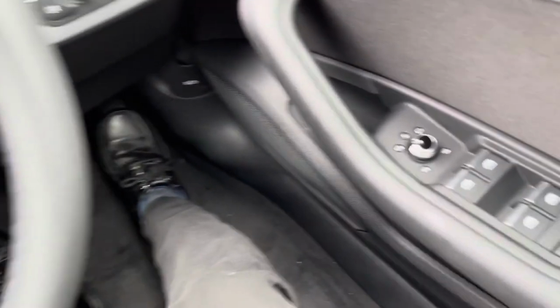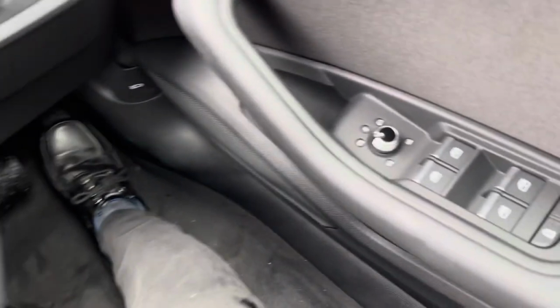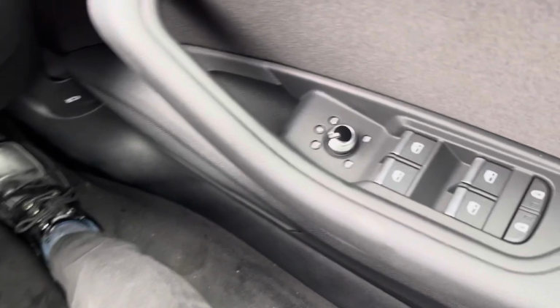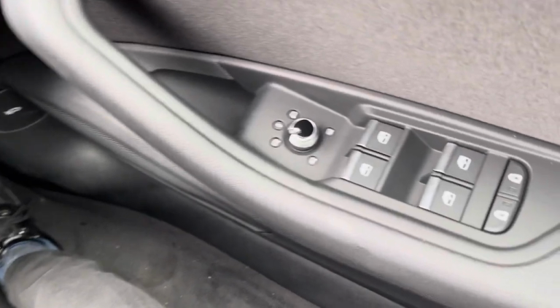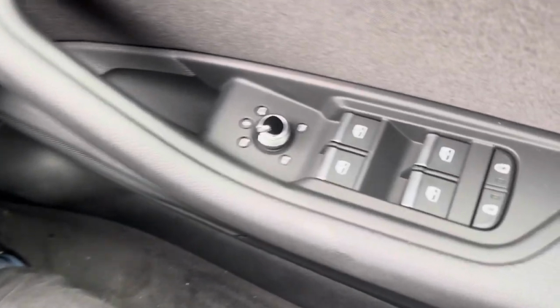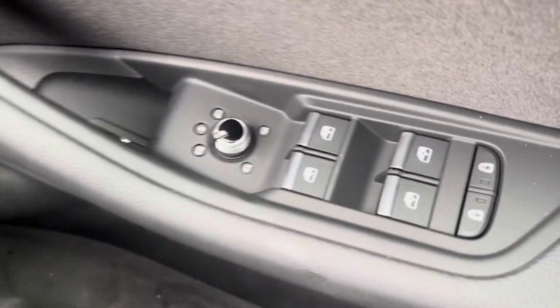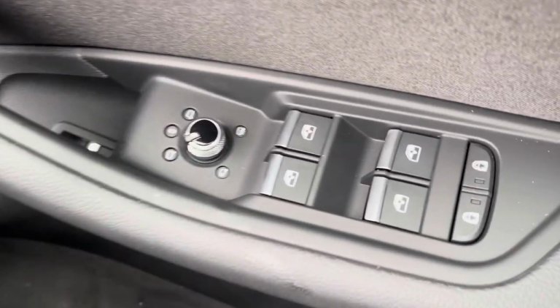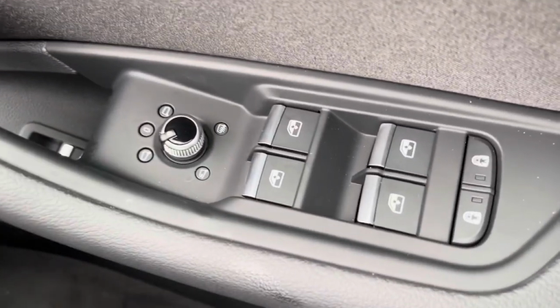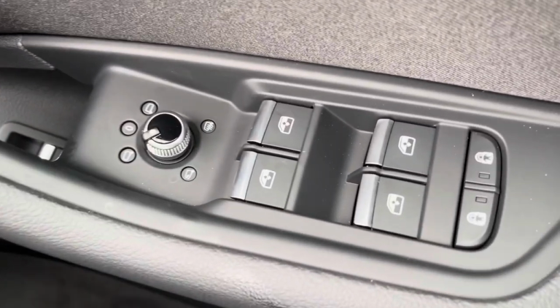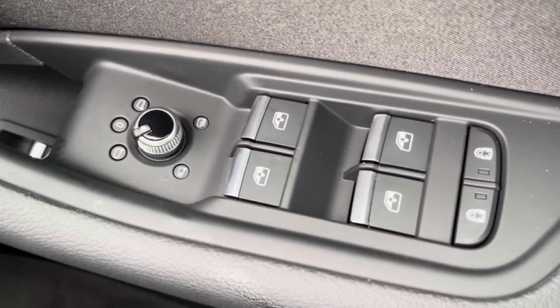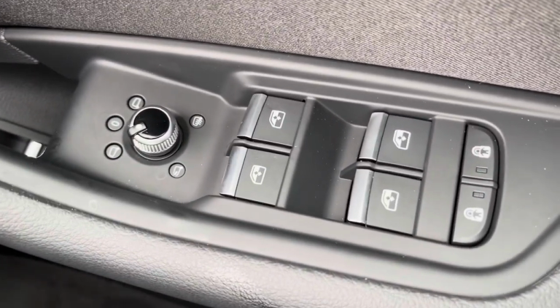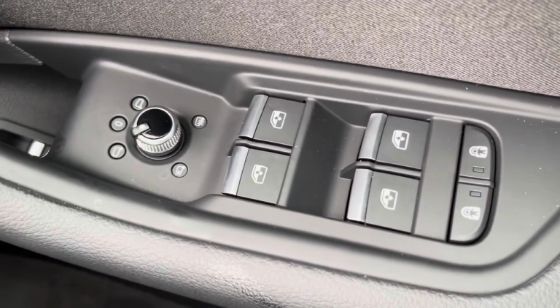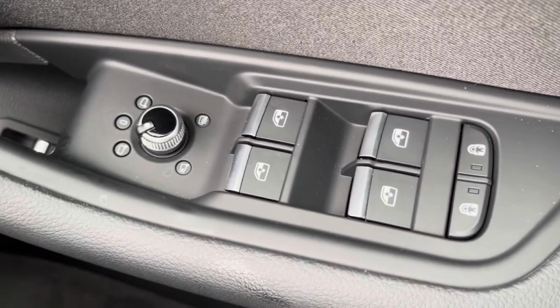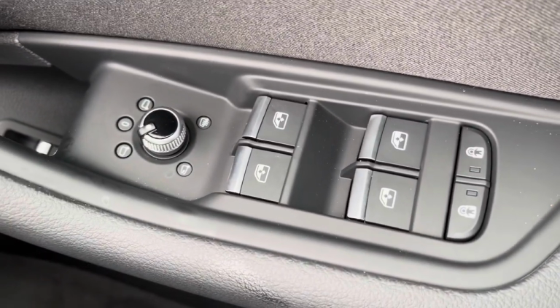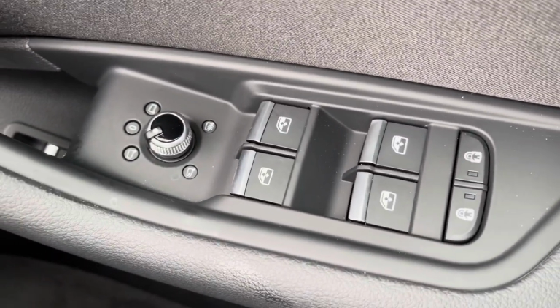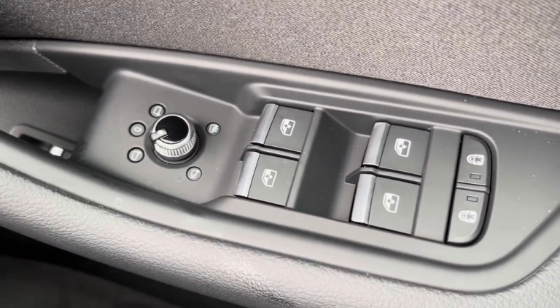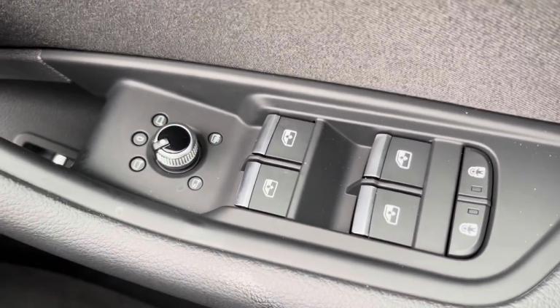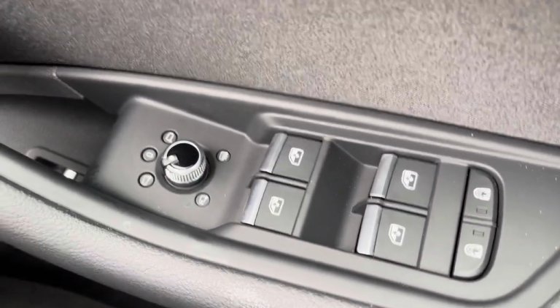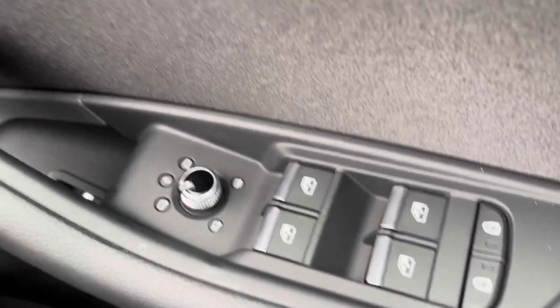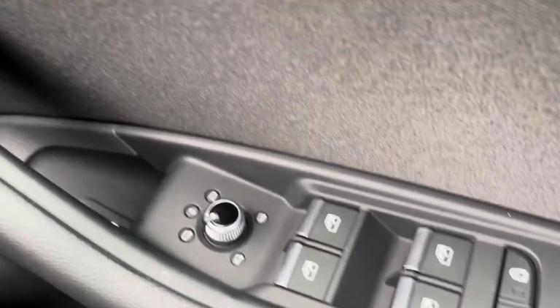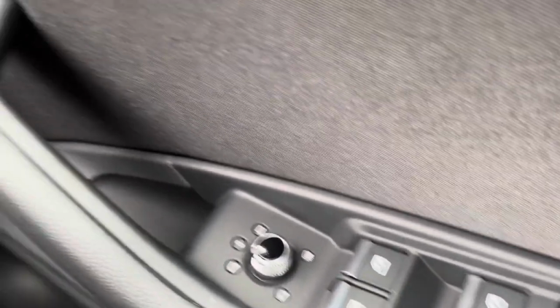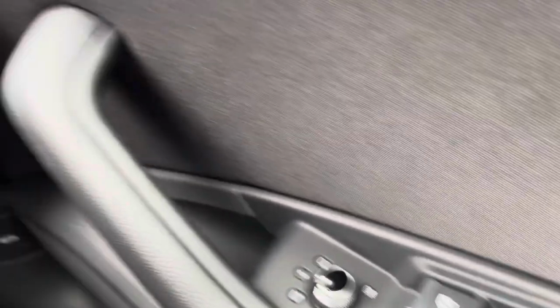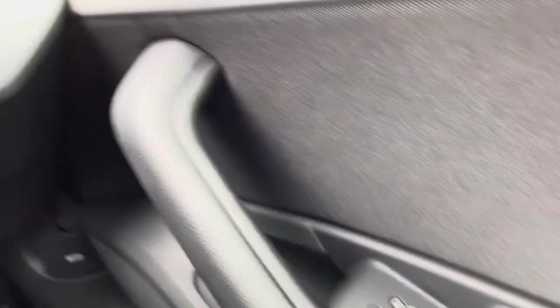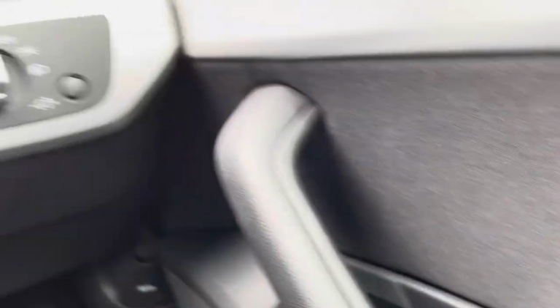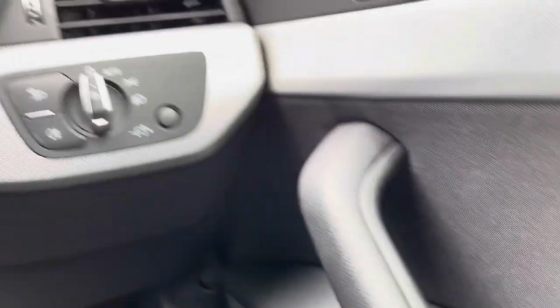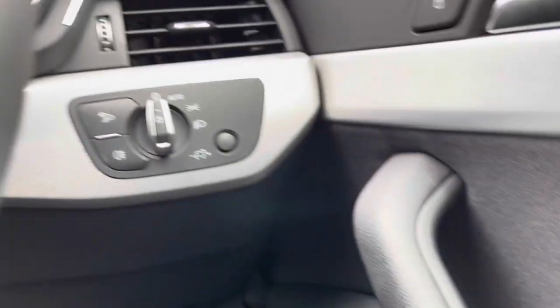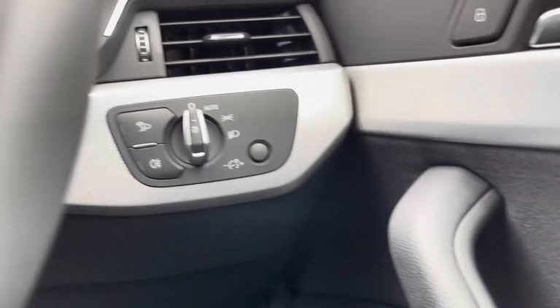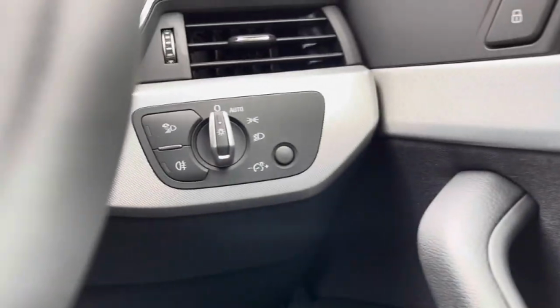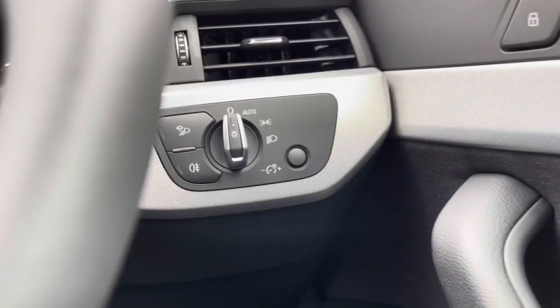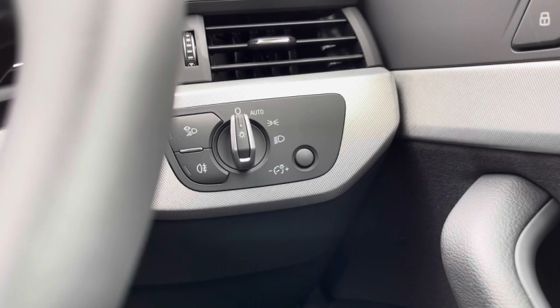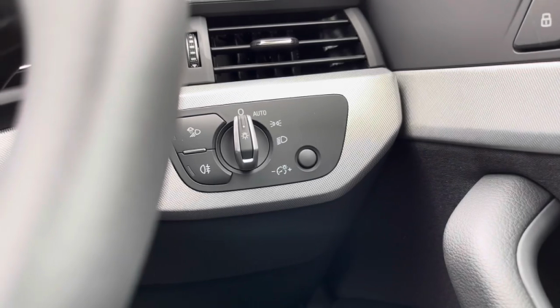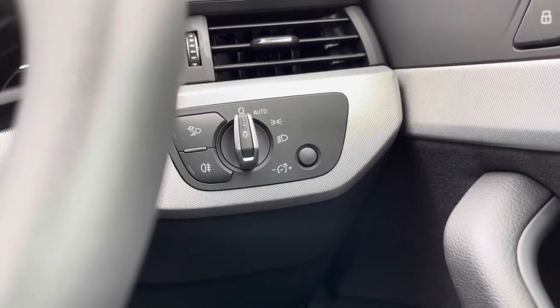This vehicle does come with central locking, and all four windows and the mirrors are electric too. Here we have the light controls.